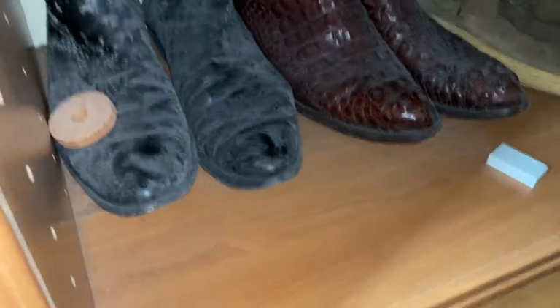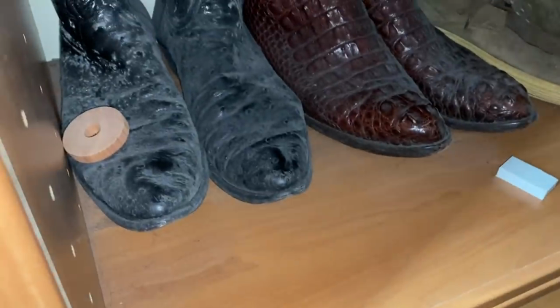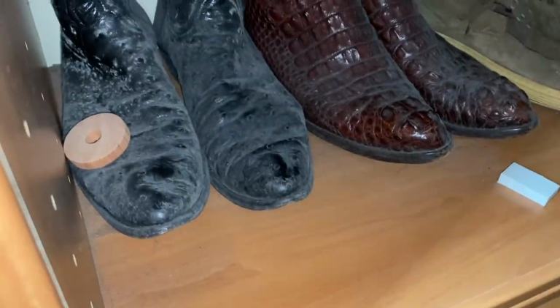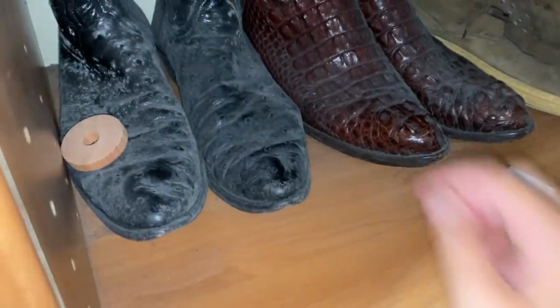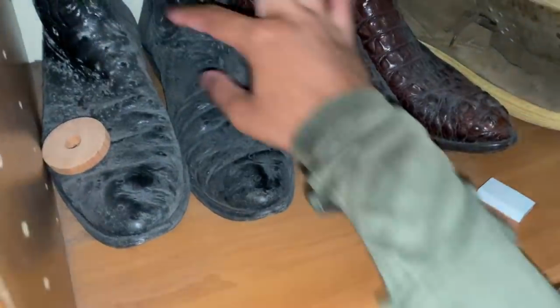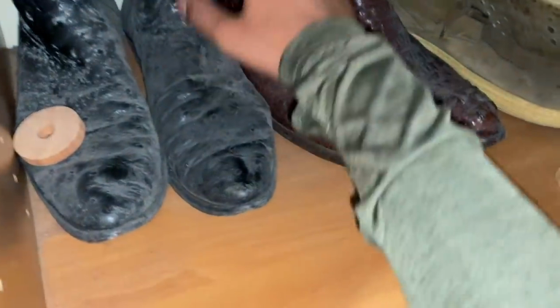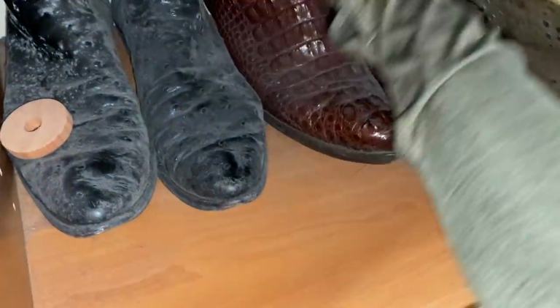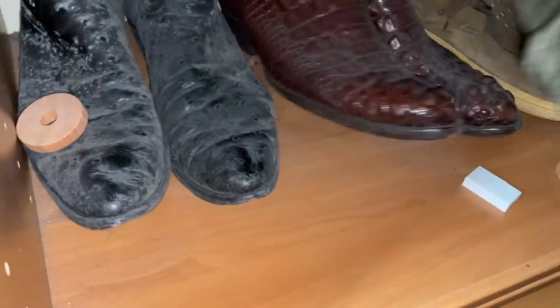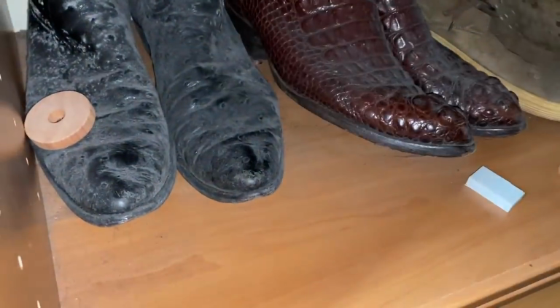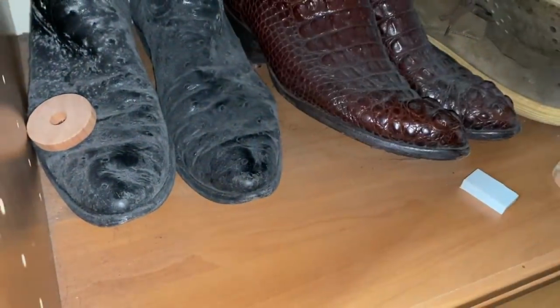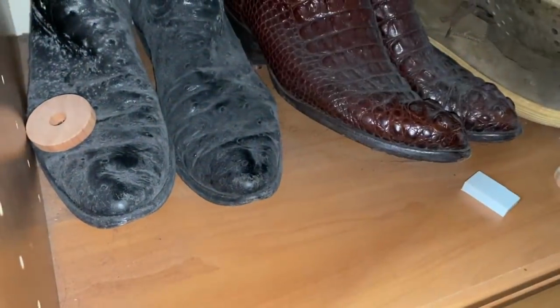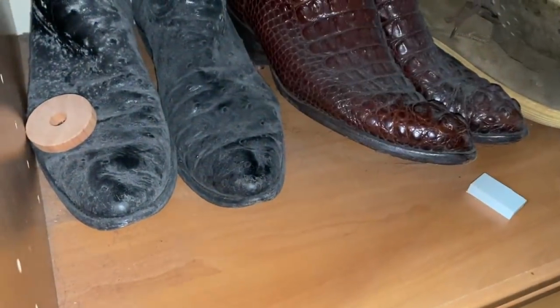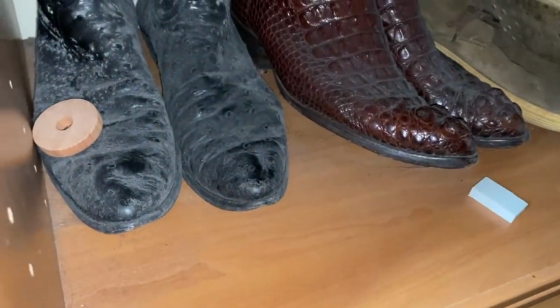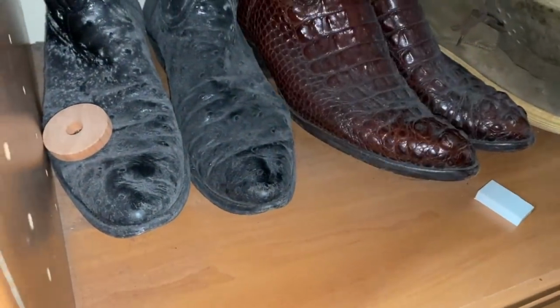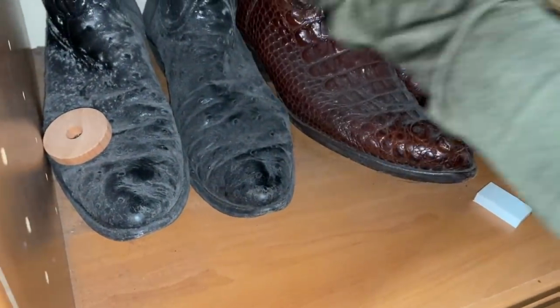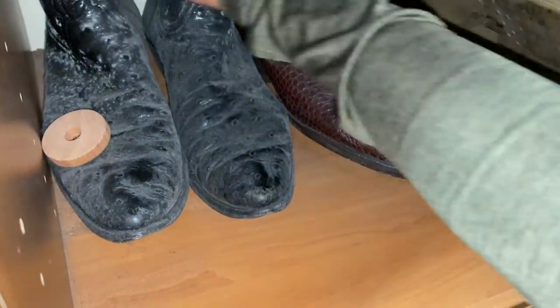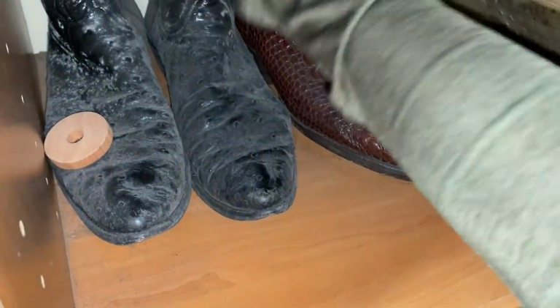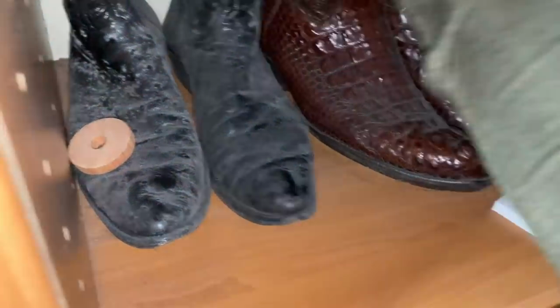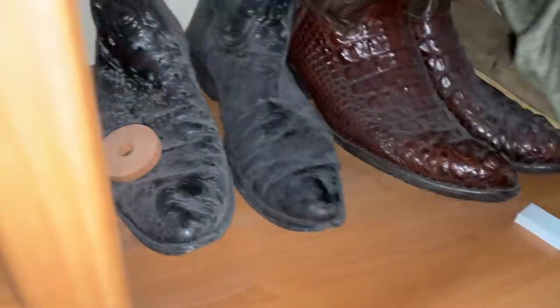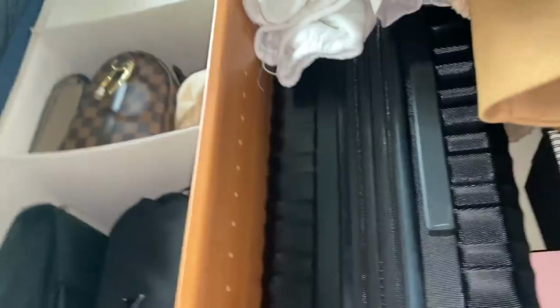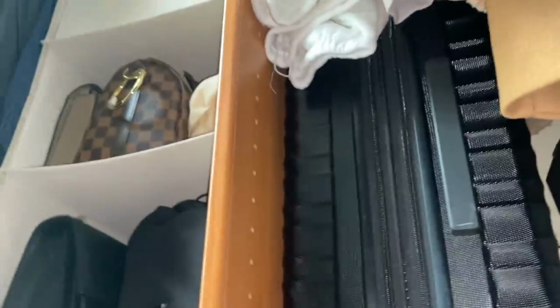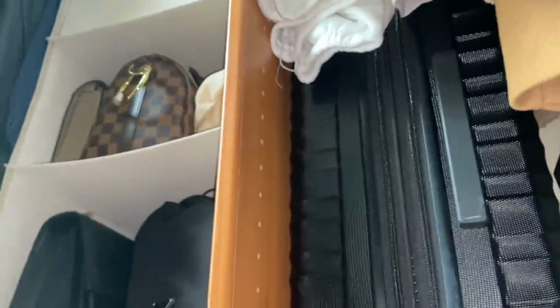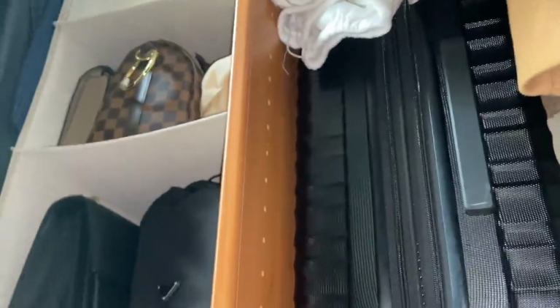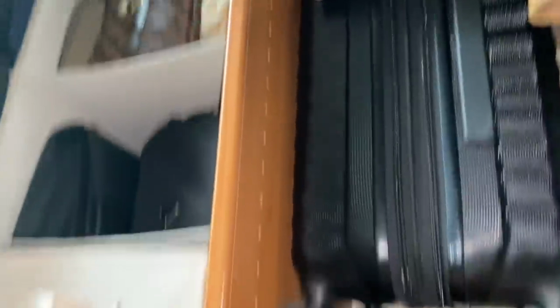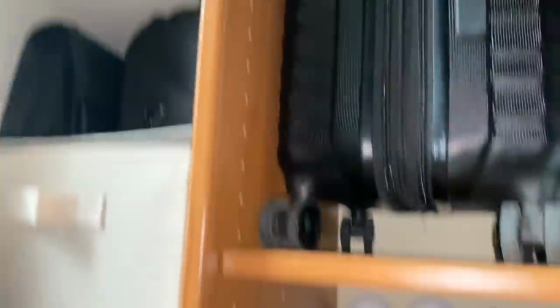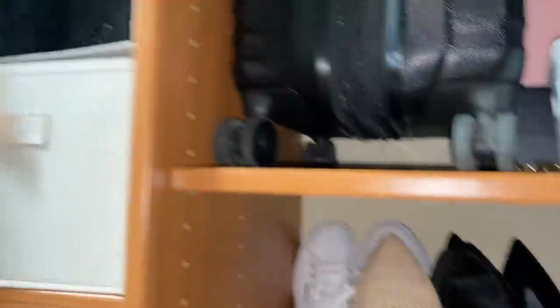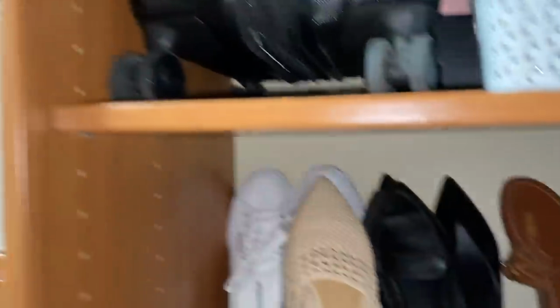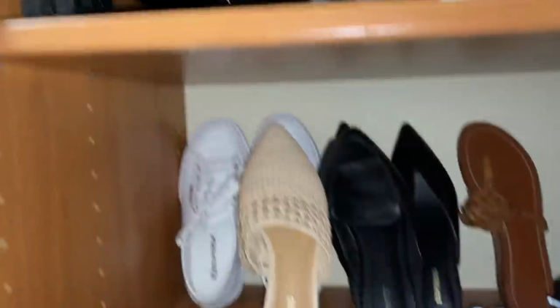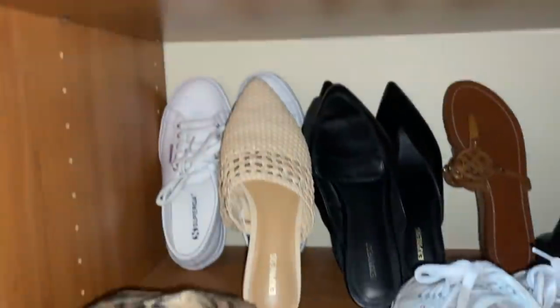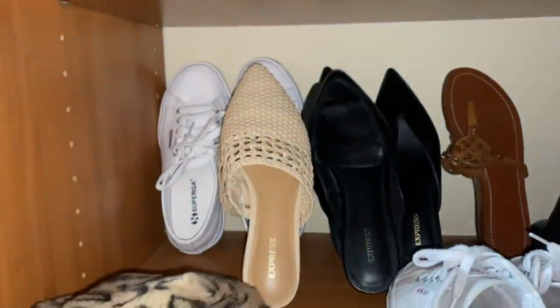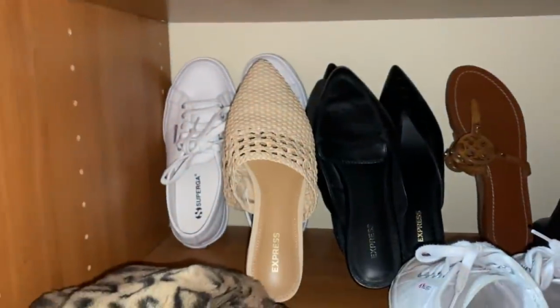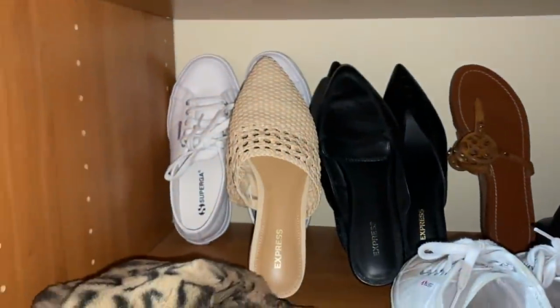Those are all my boyfriend's shoes over there — these are like his crocodile shoes, that's real crocodile, and this one is ostrich. I don't even know when he ever wore these.